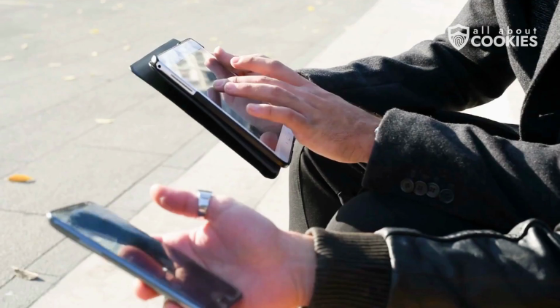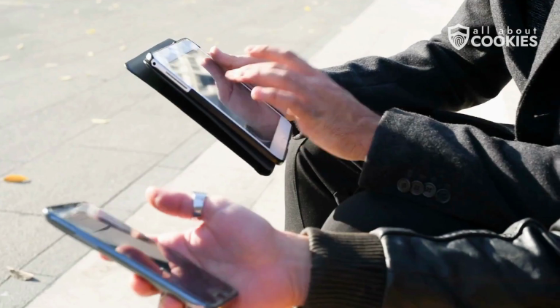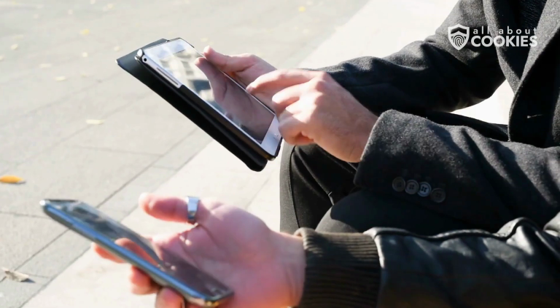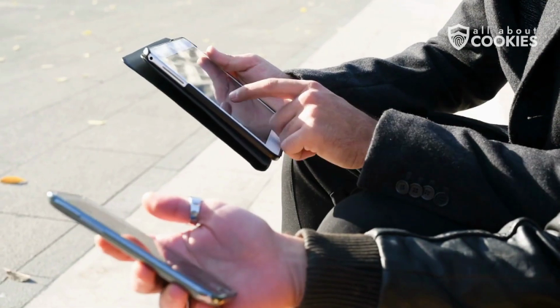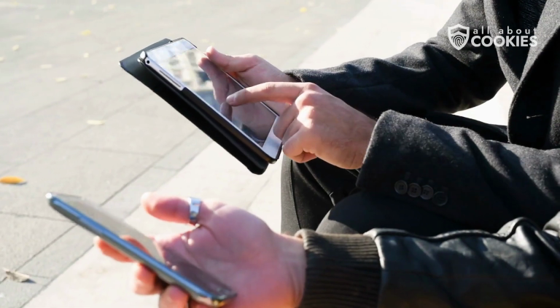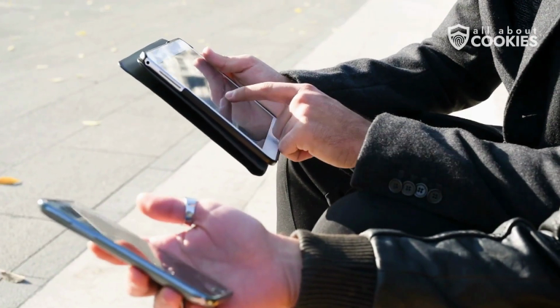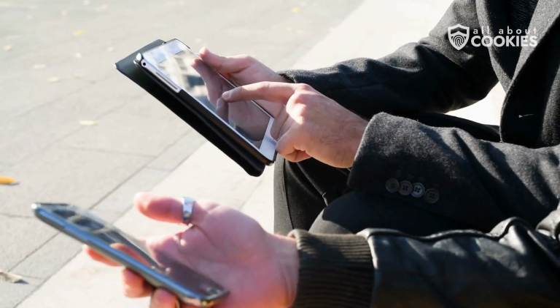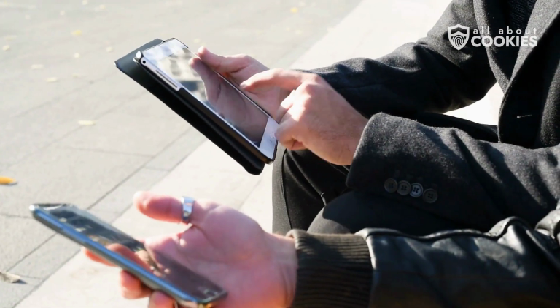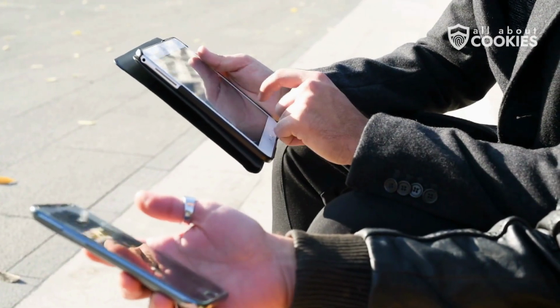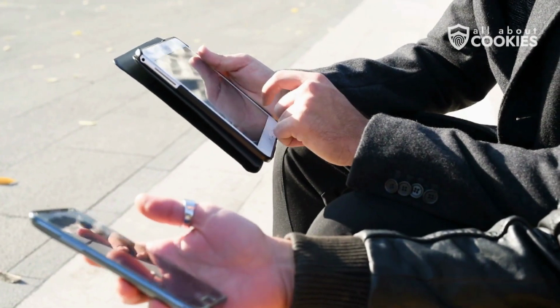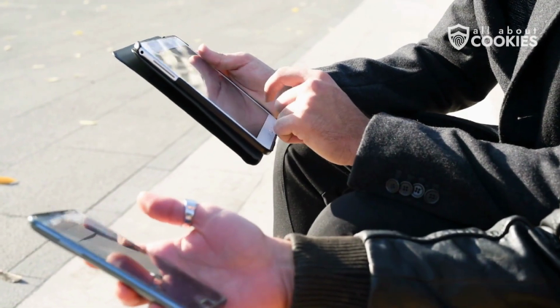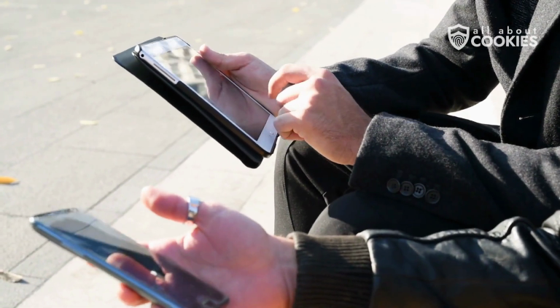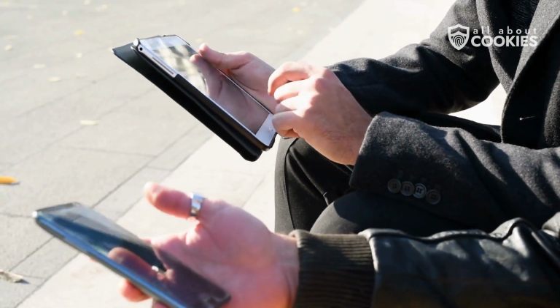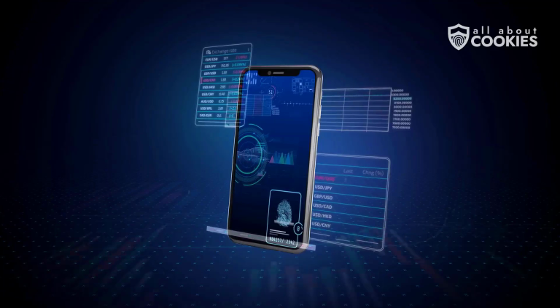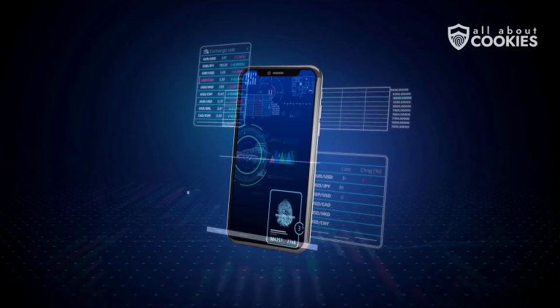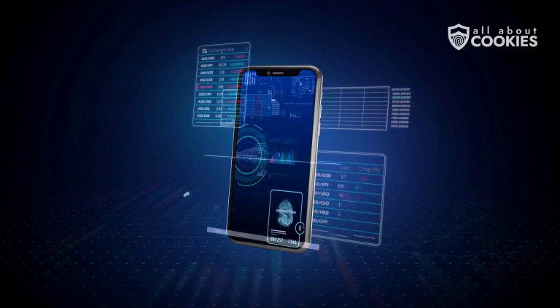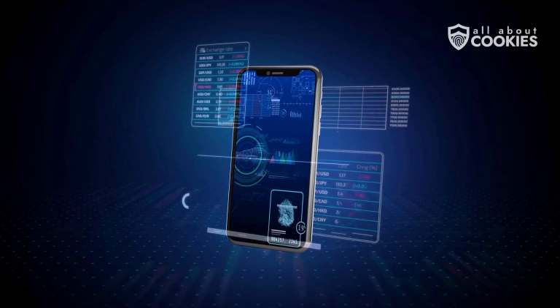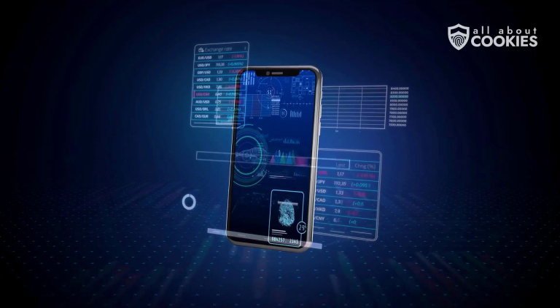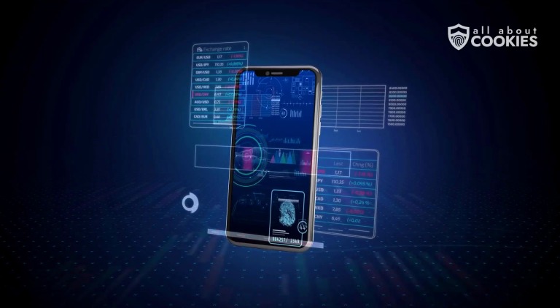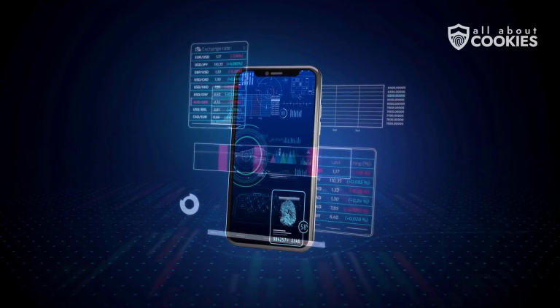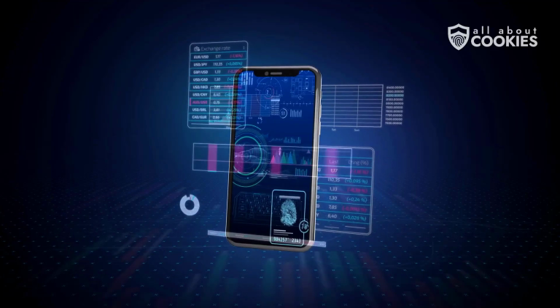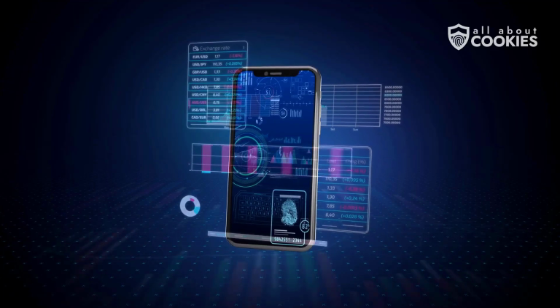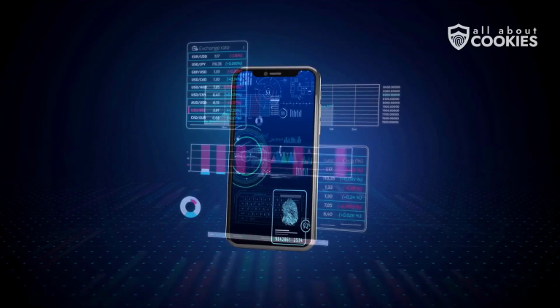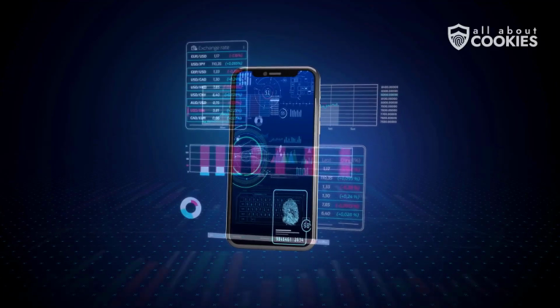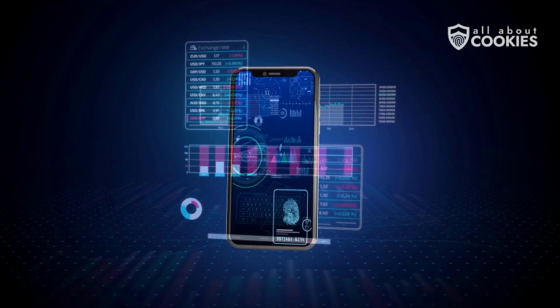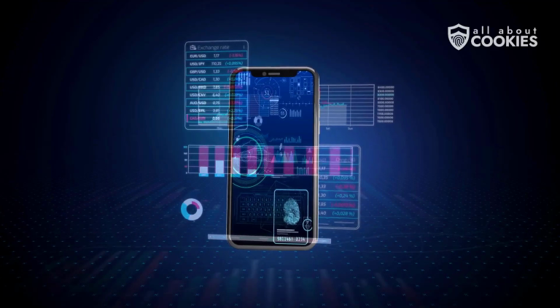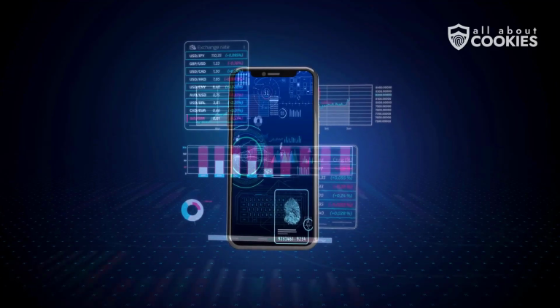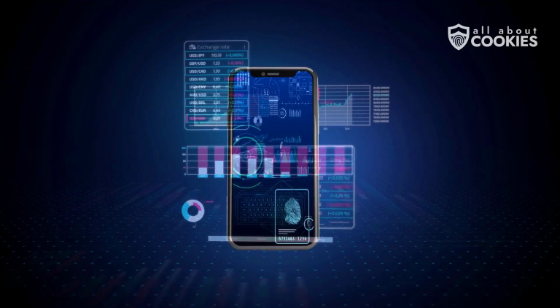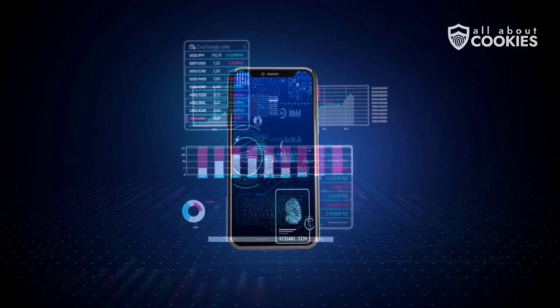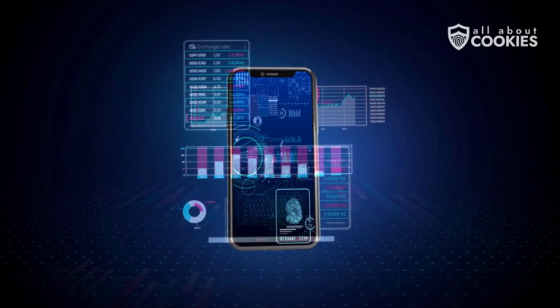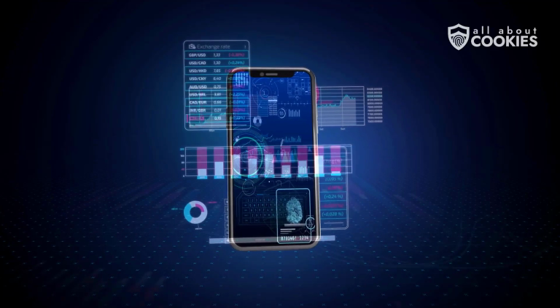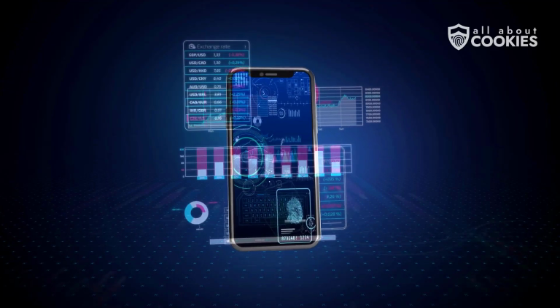Over 60% of global fraud starts on mobile devices, making your phone the most vulnerable device you own. Let's fix that.